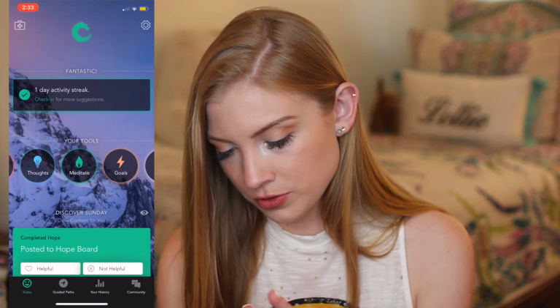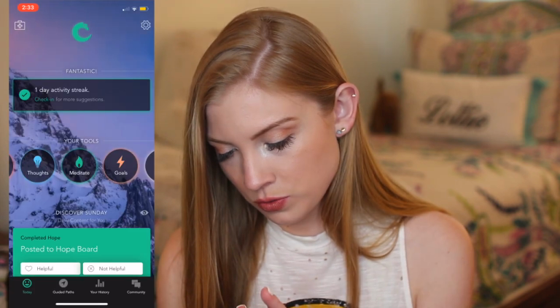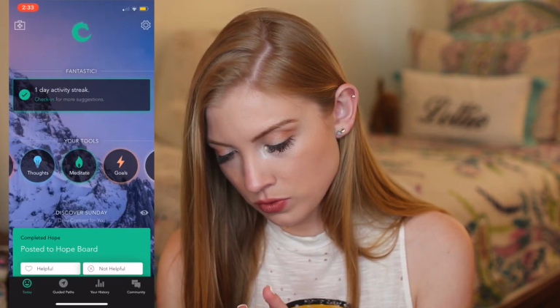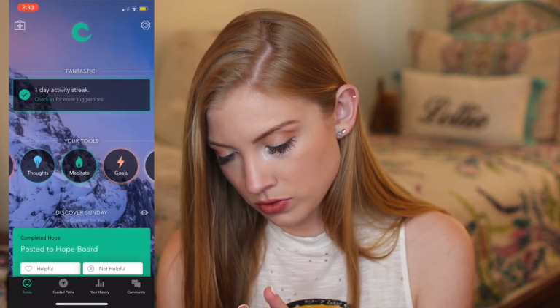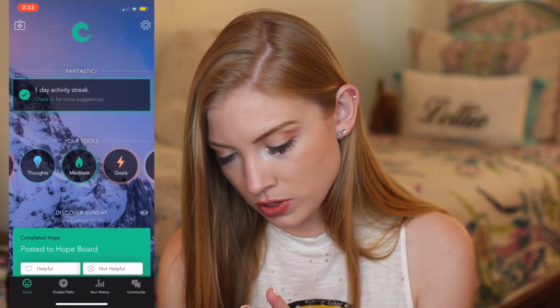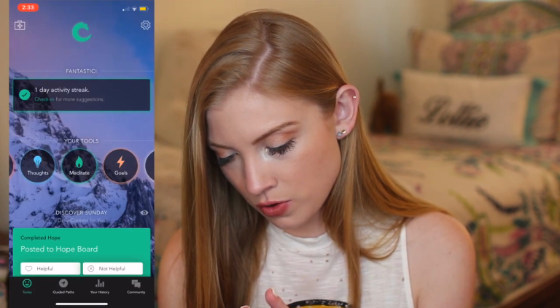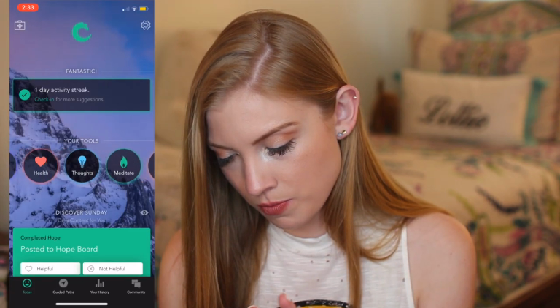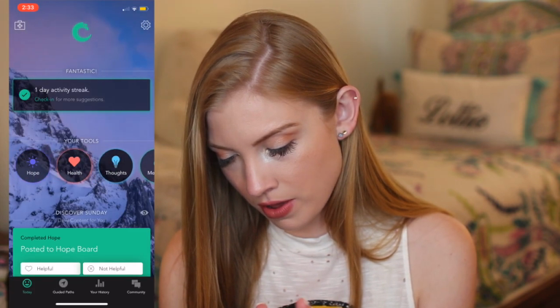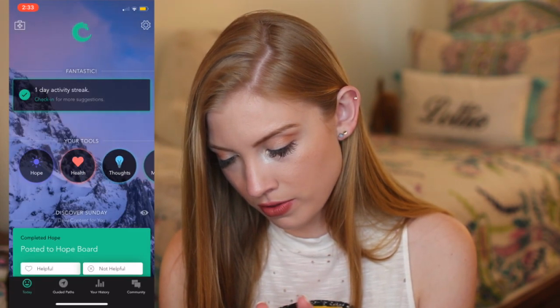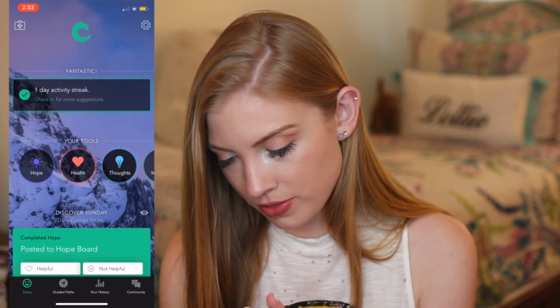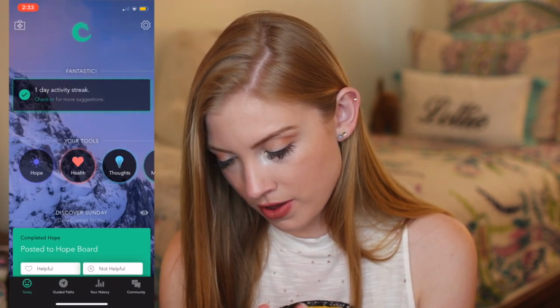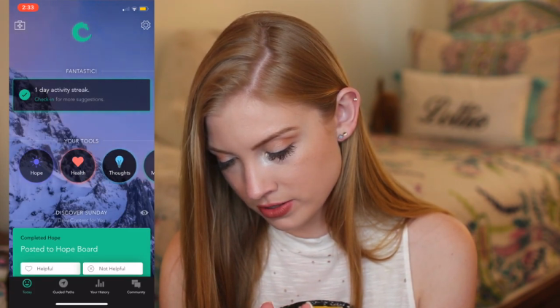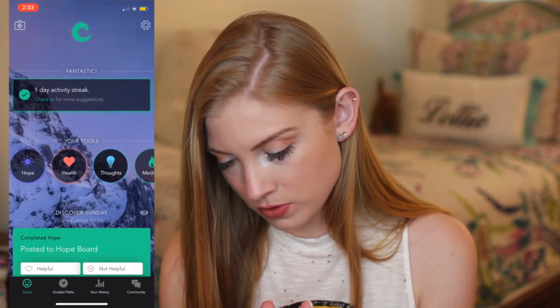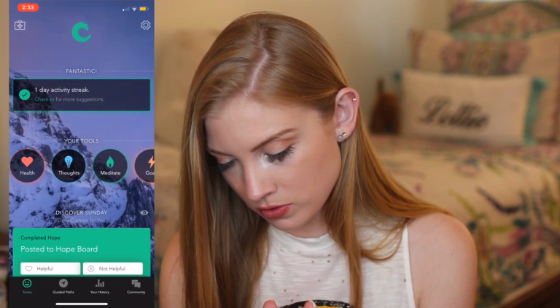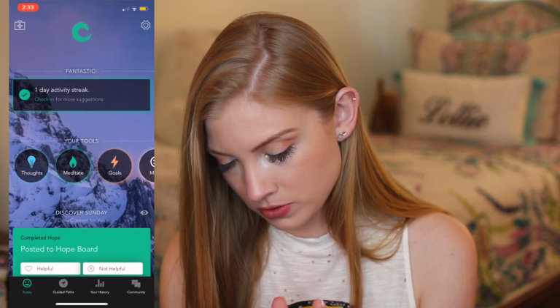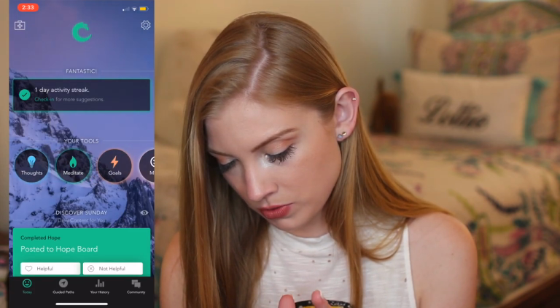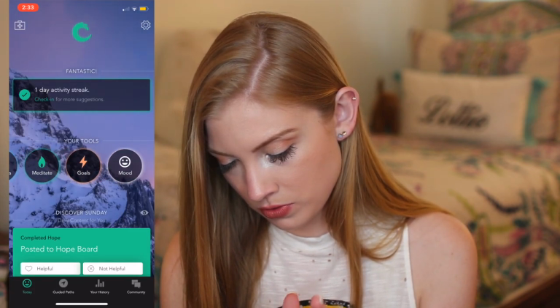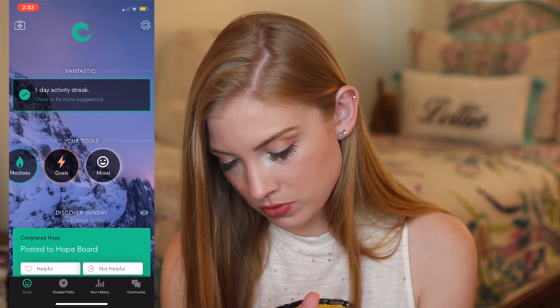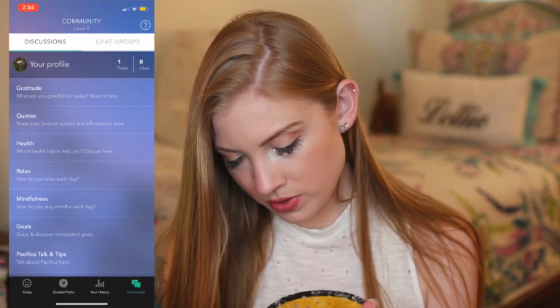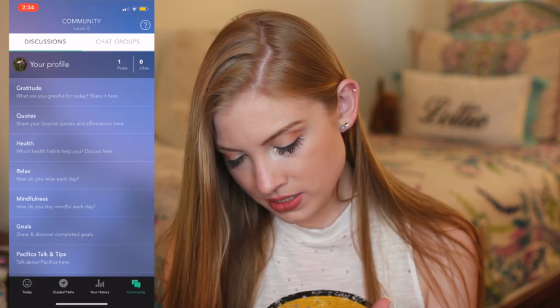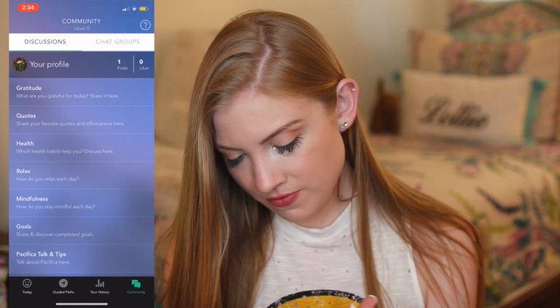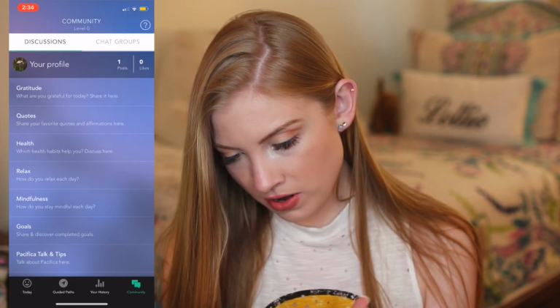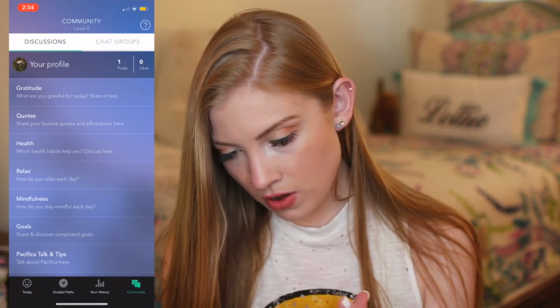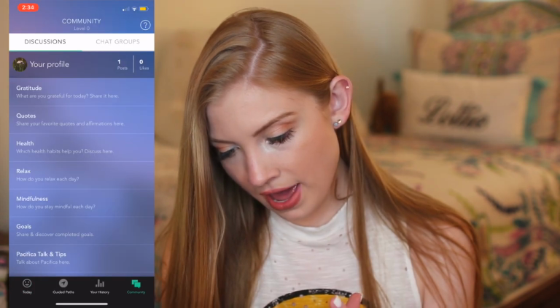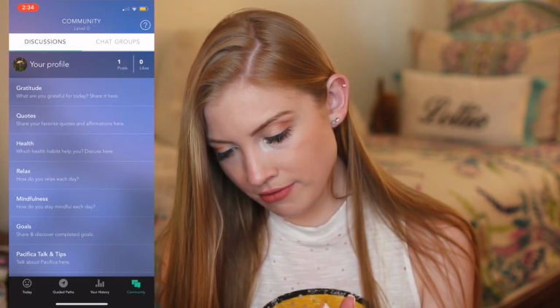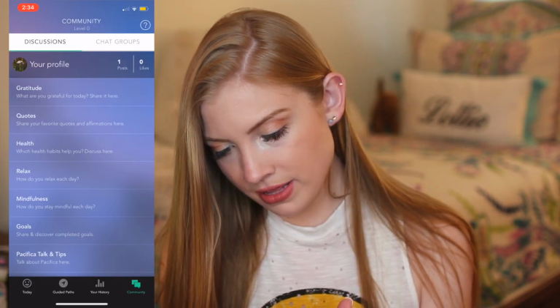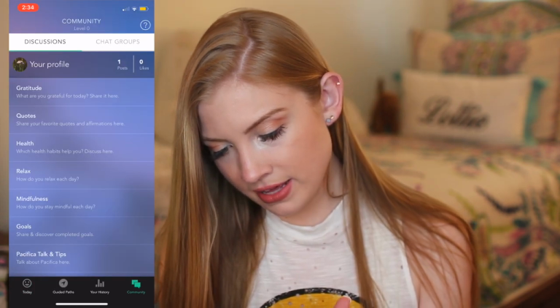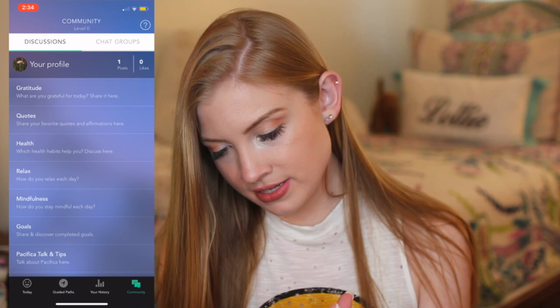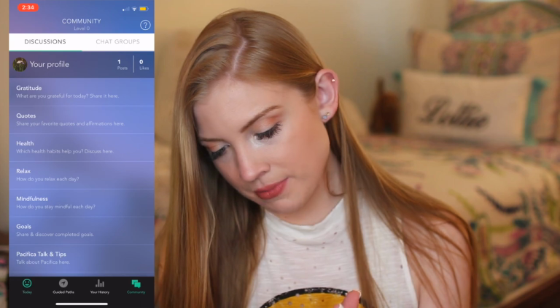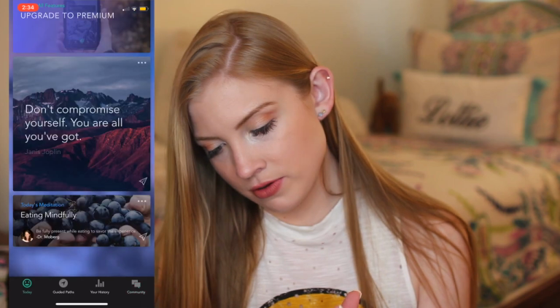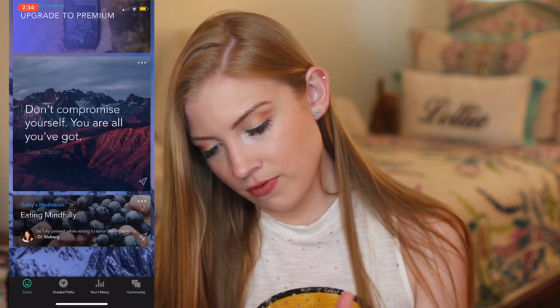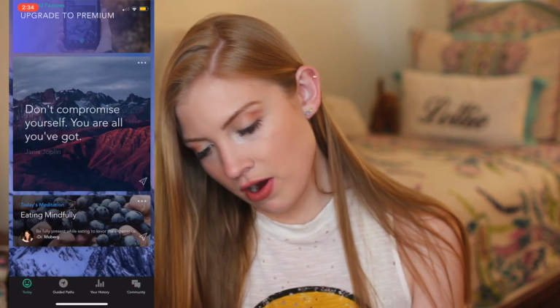Your tools: hope, health, thoughts, goals, mood. Well, this is fun. I really like this app so far.